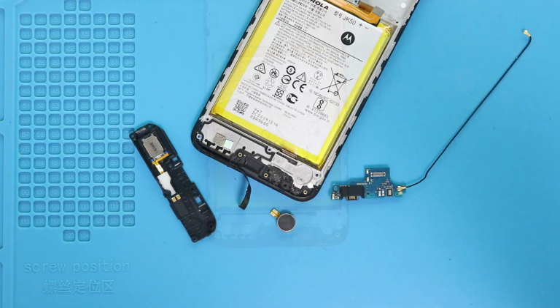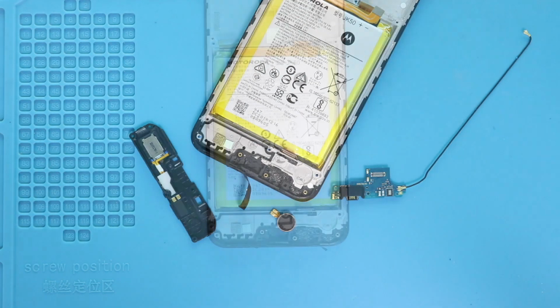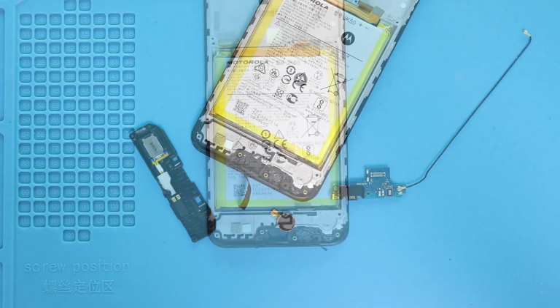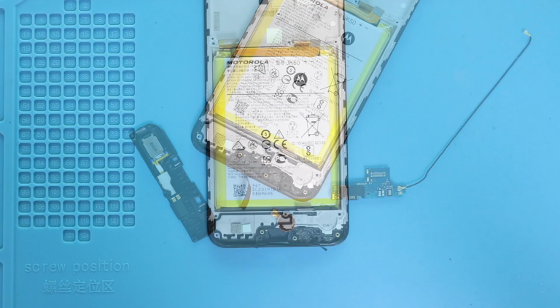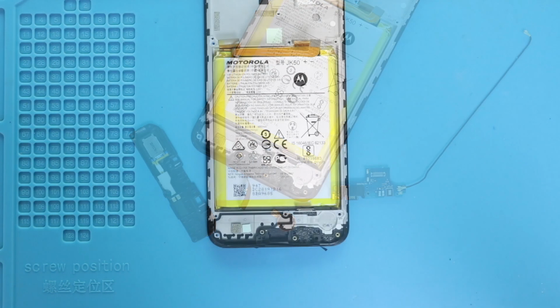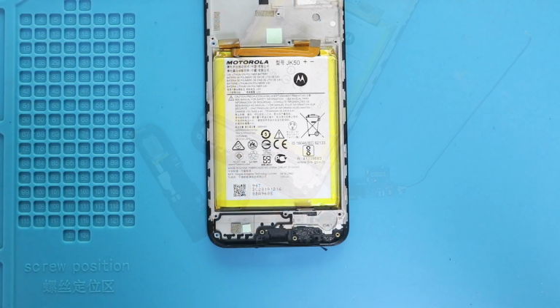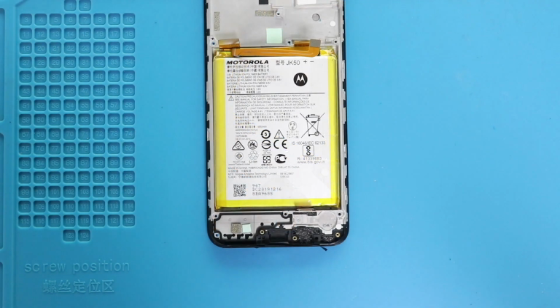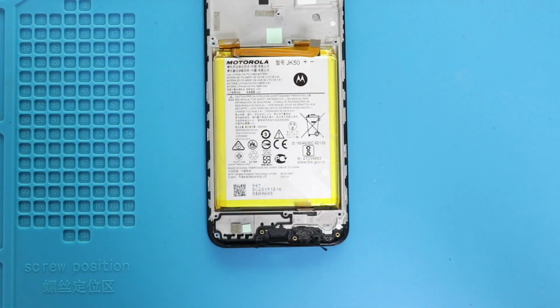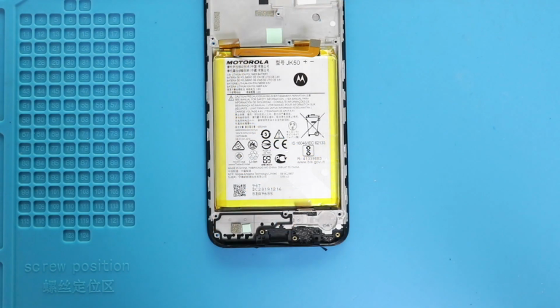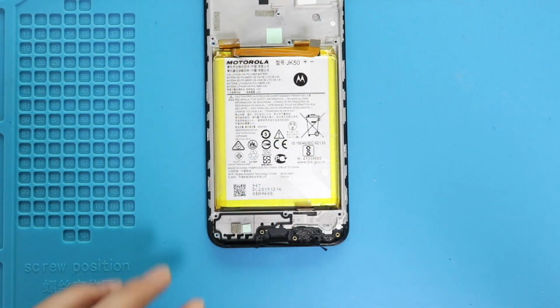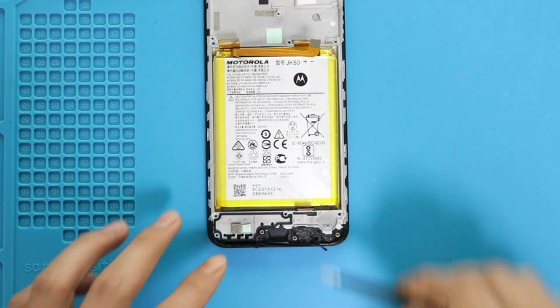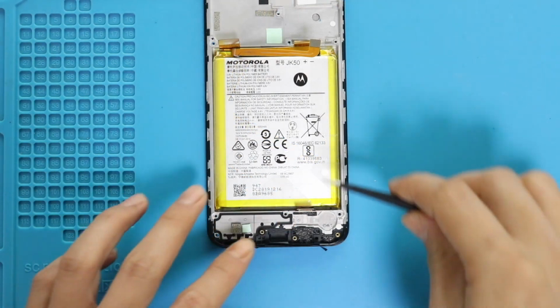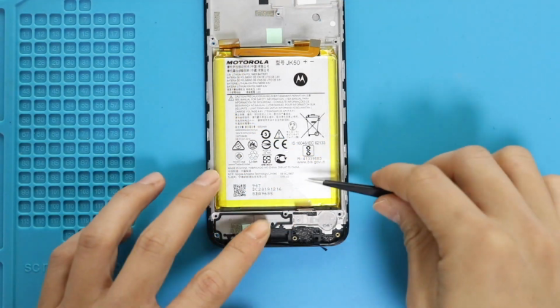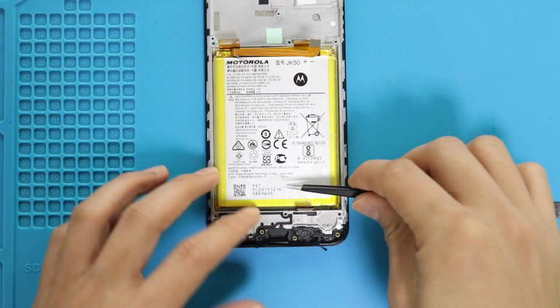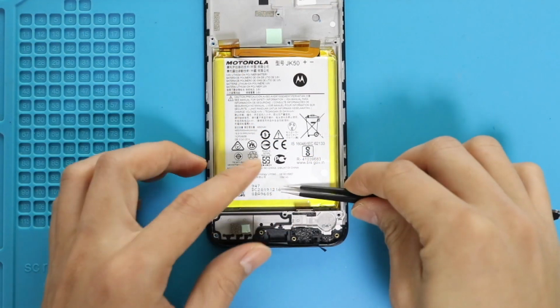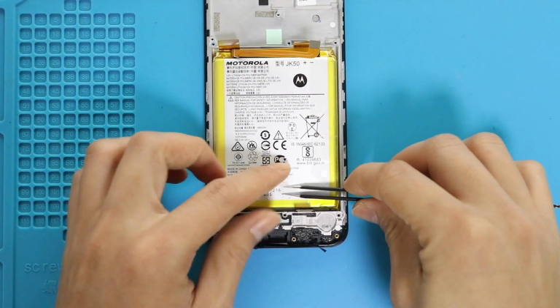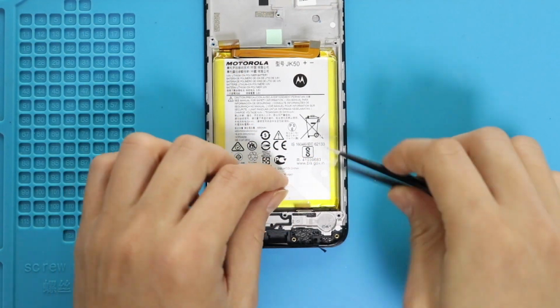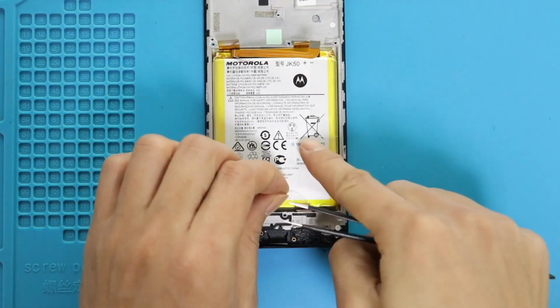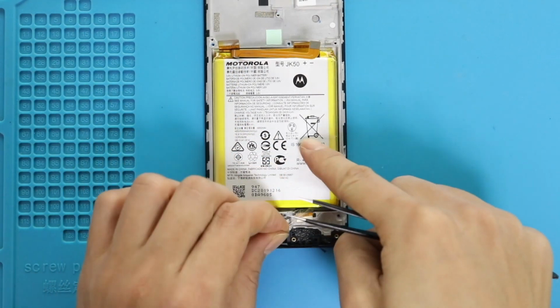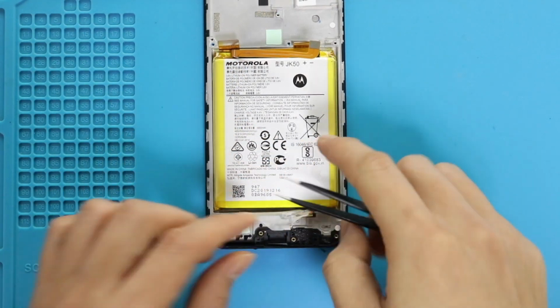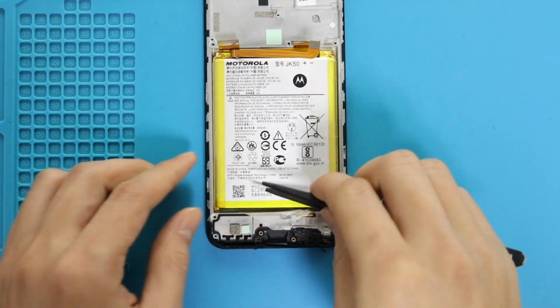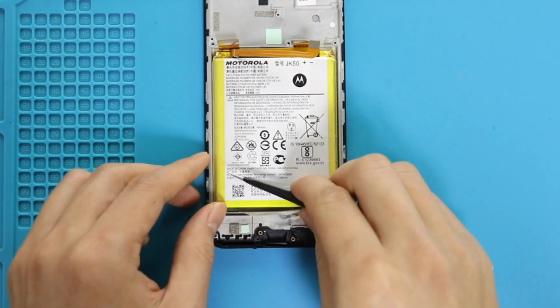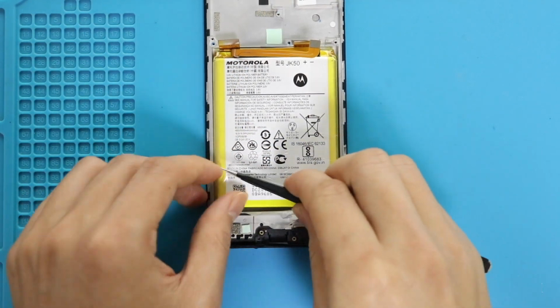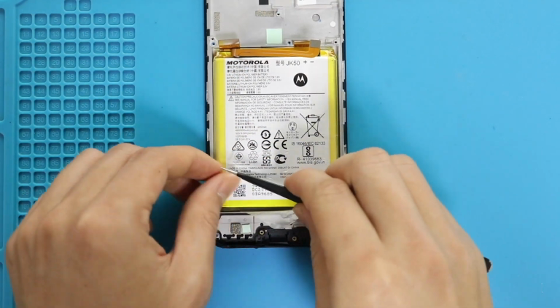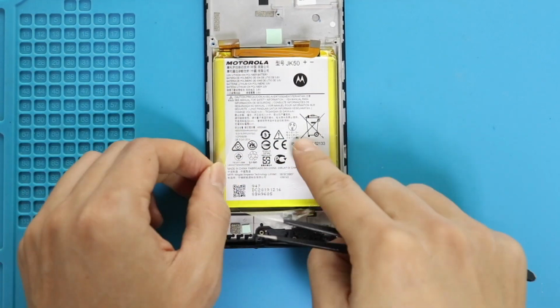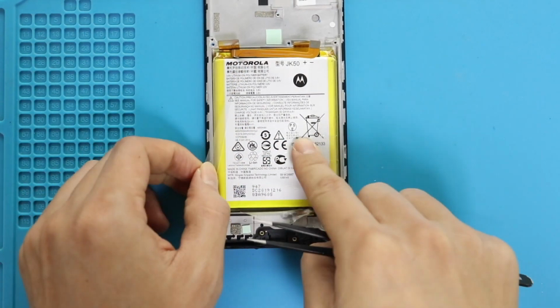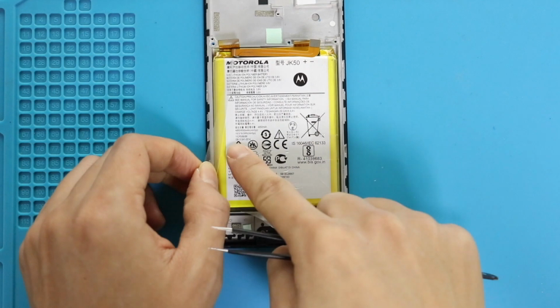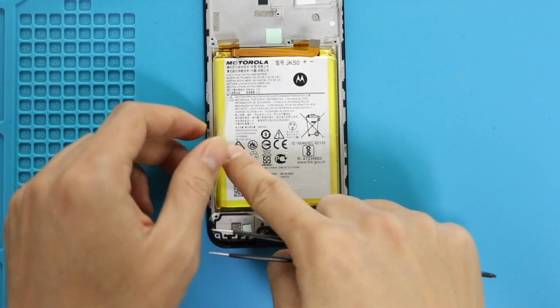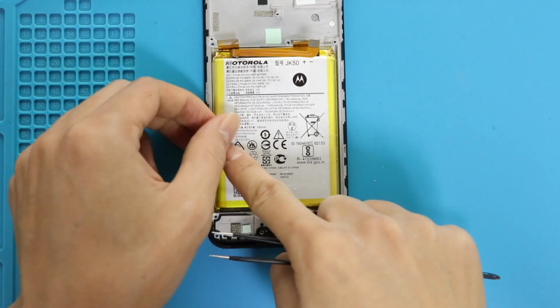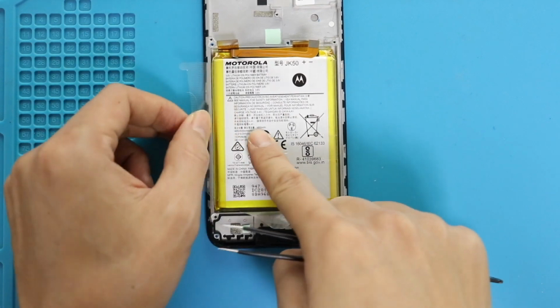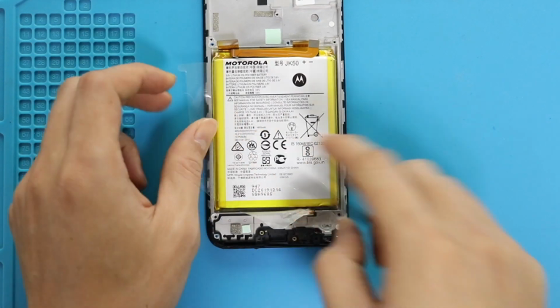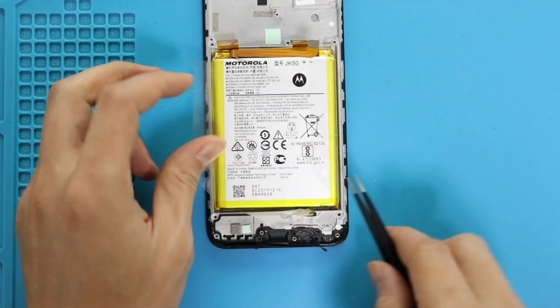Next, take out the battery by loosening the sides adhesive and pulling by the tab. Be gentle and lift the battery.